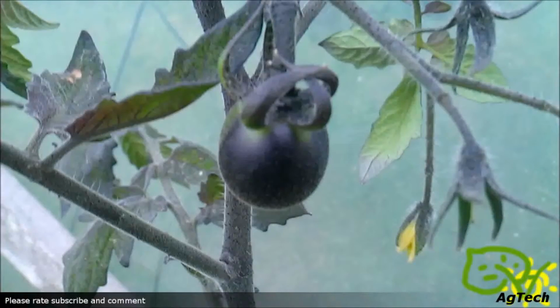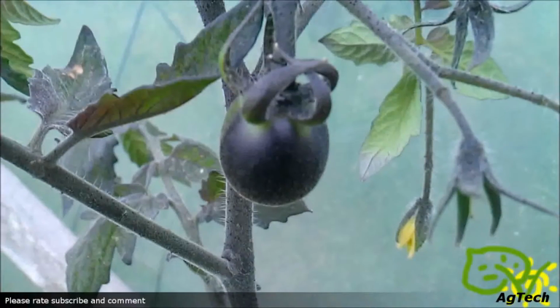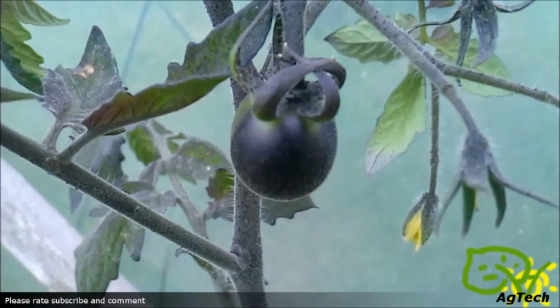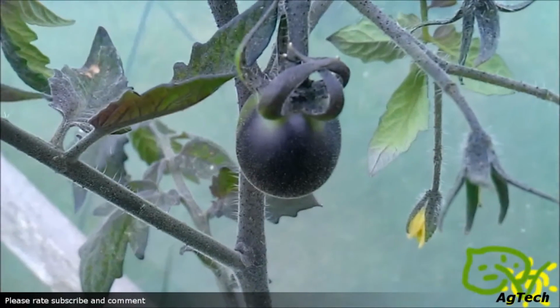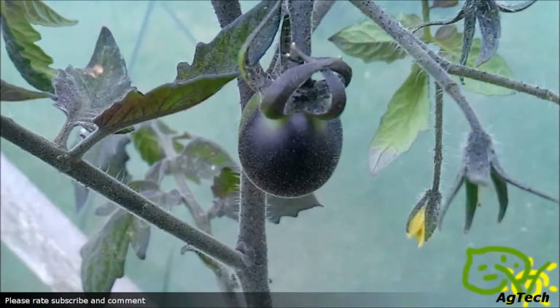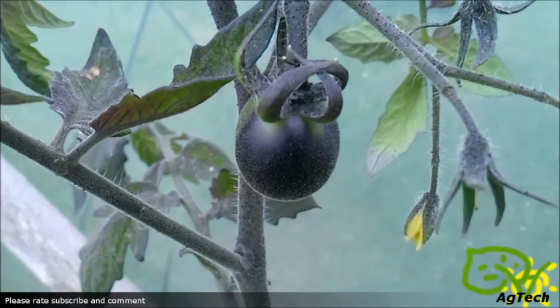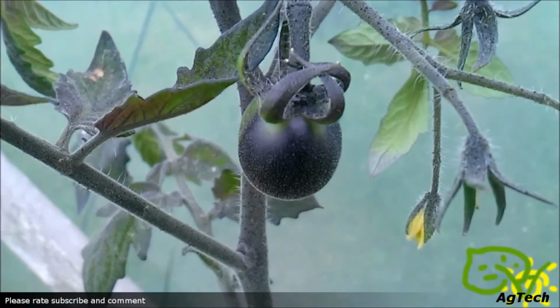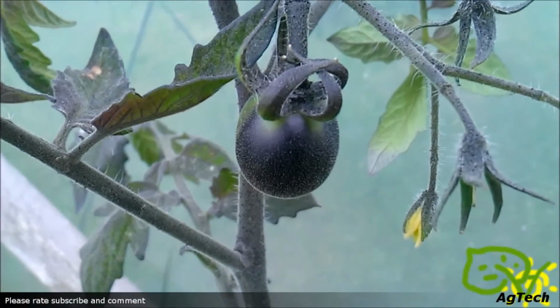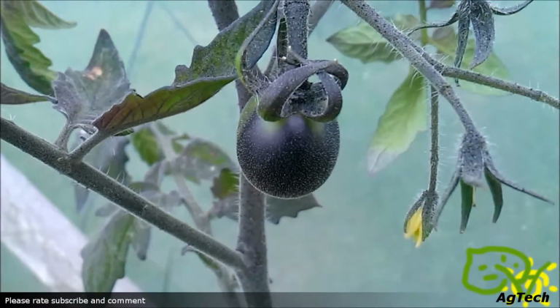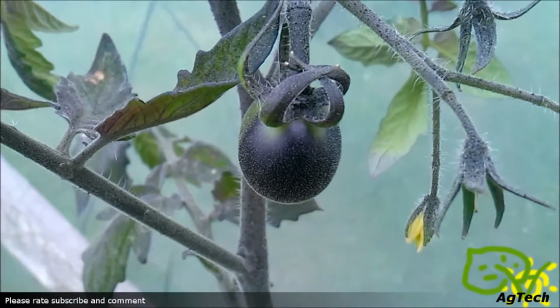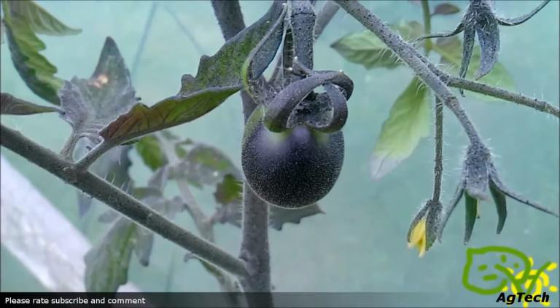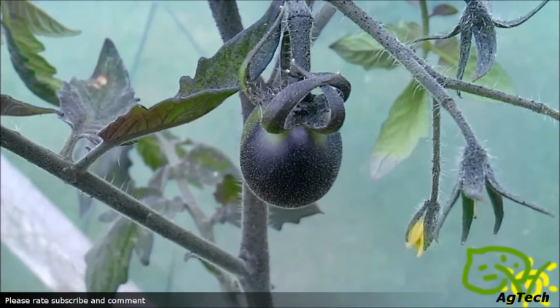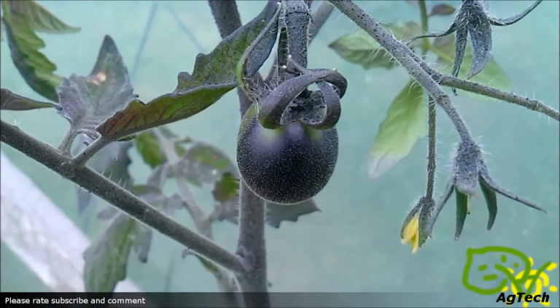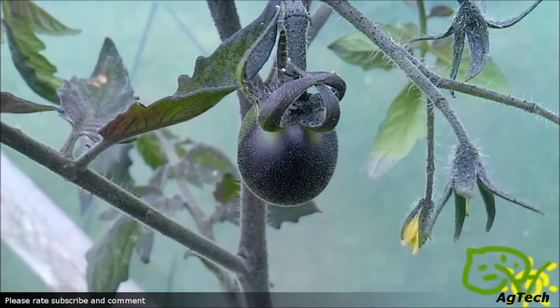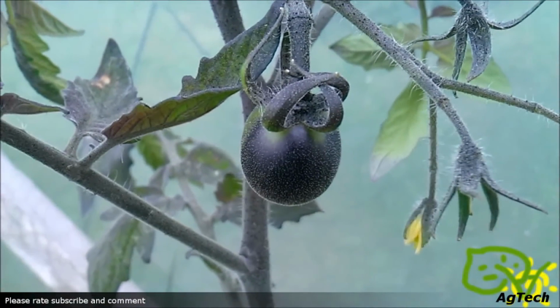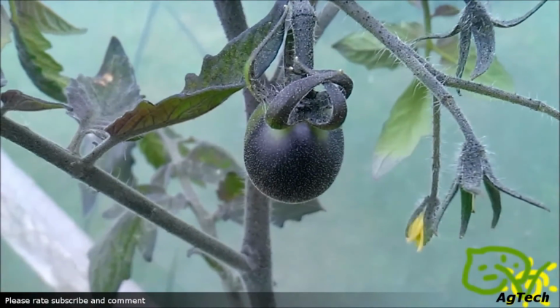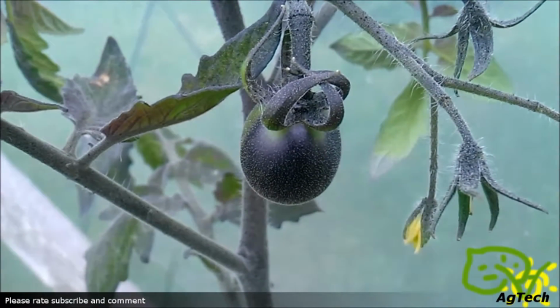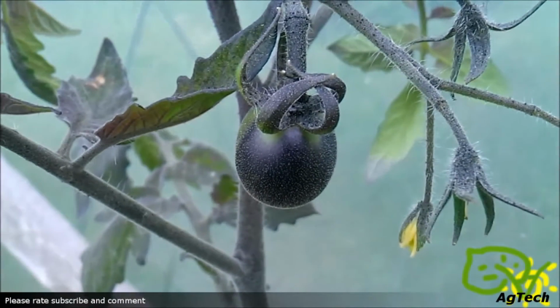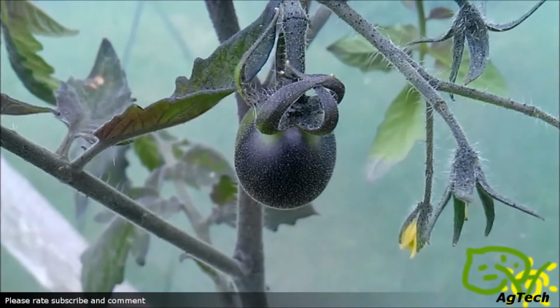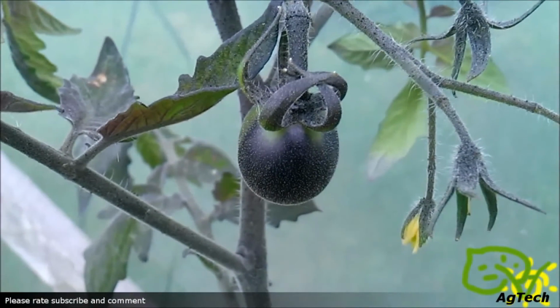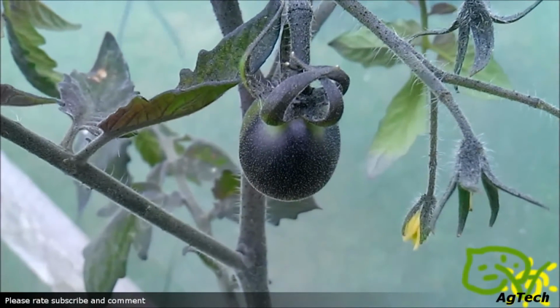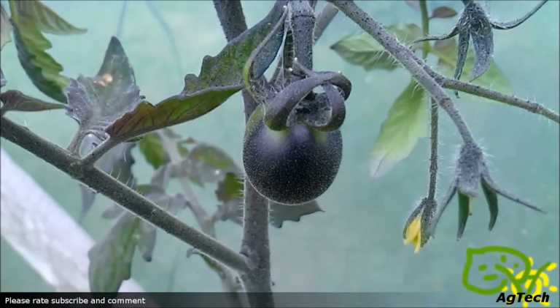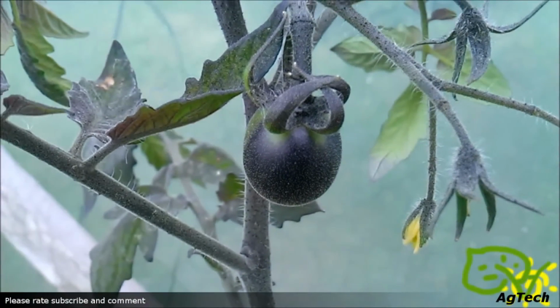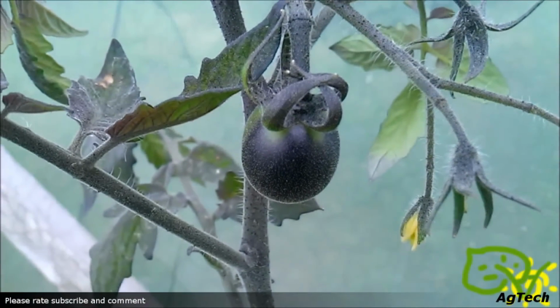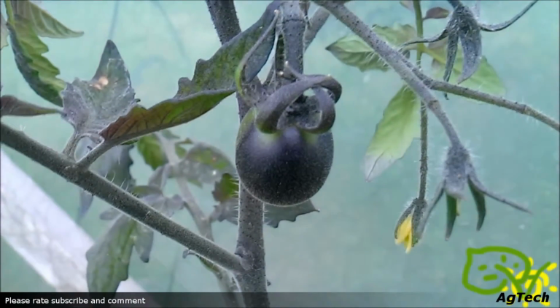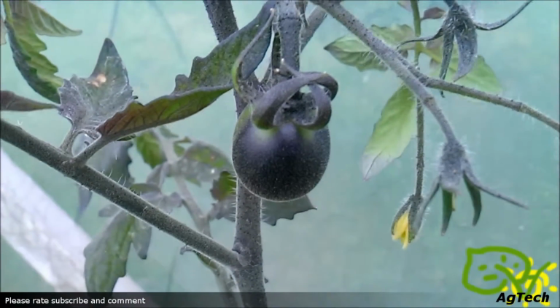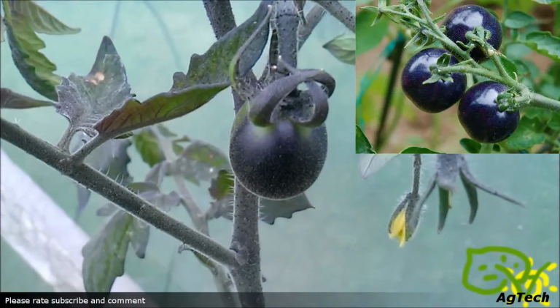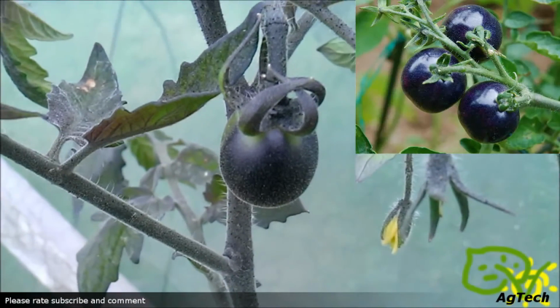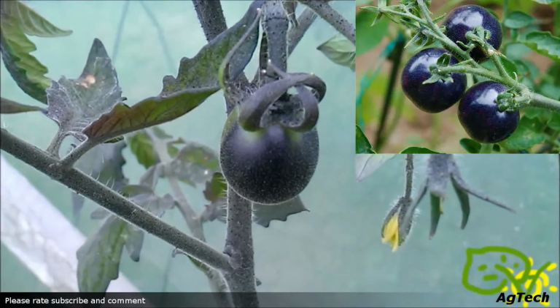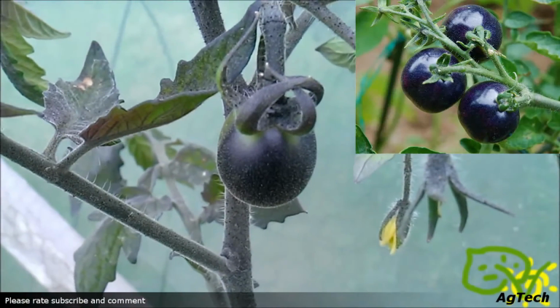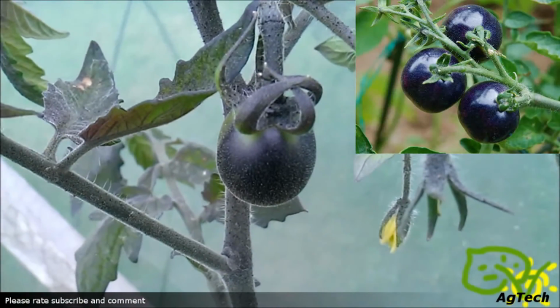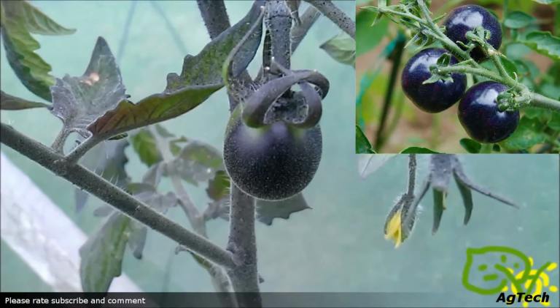Hello and welcome to Green Universe. In today's video I'm showing you my indigo rose tomatoes.